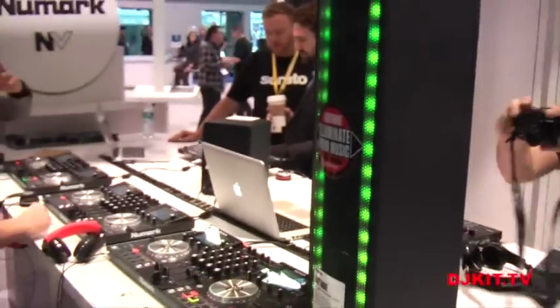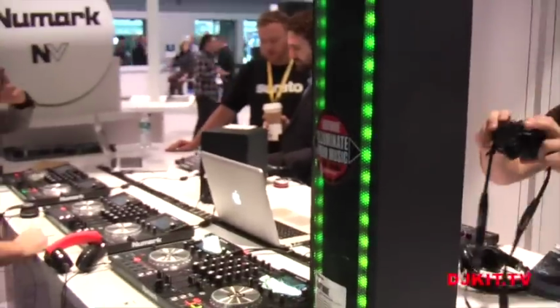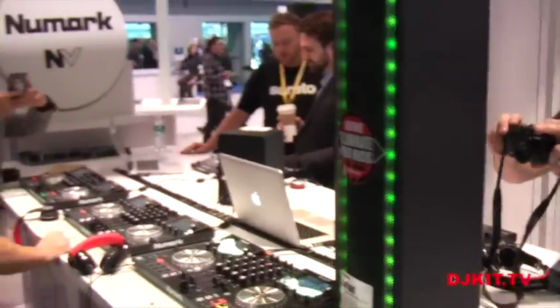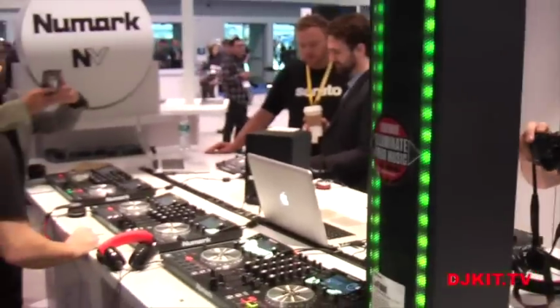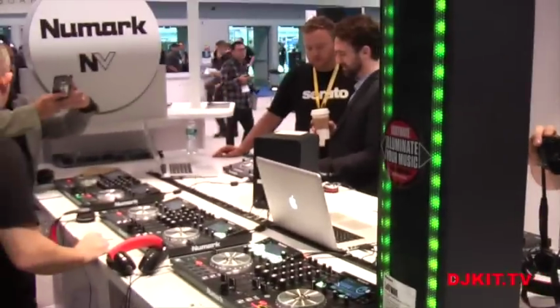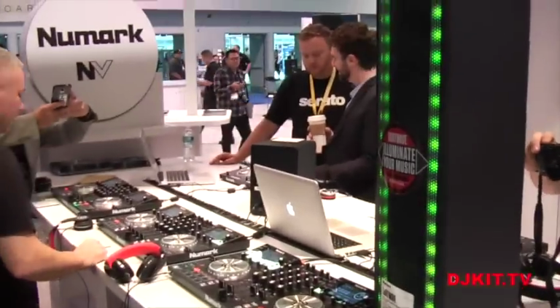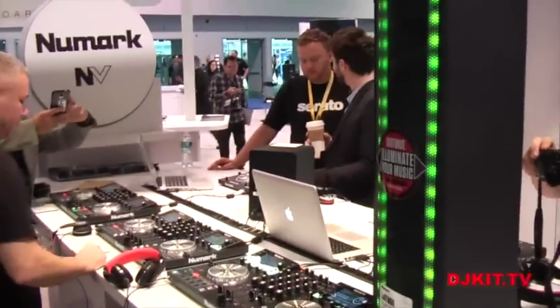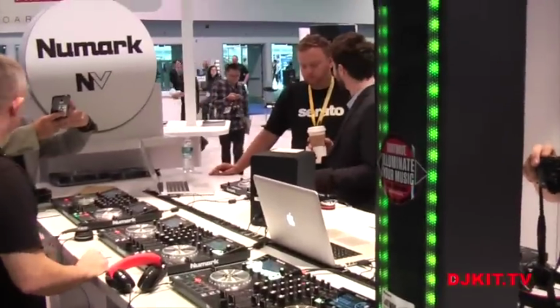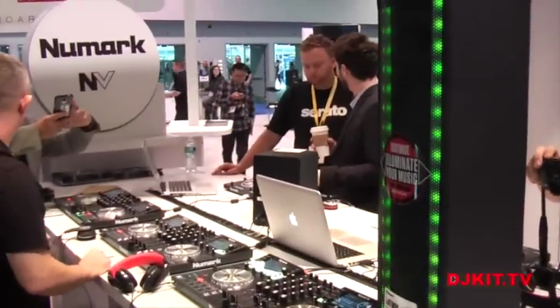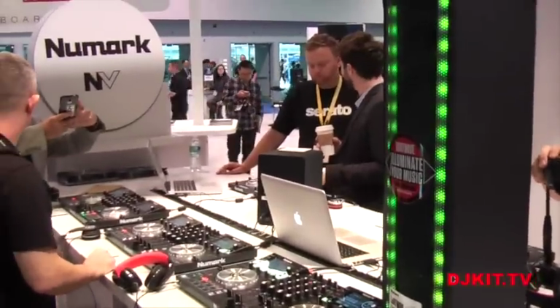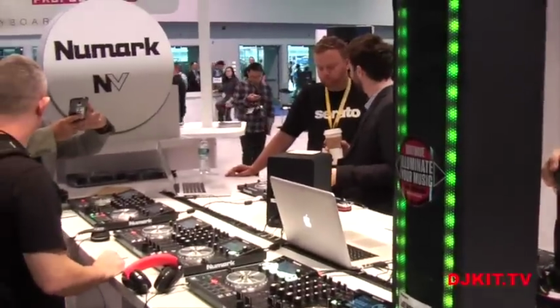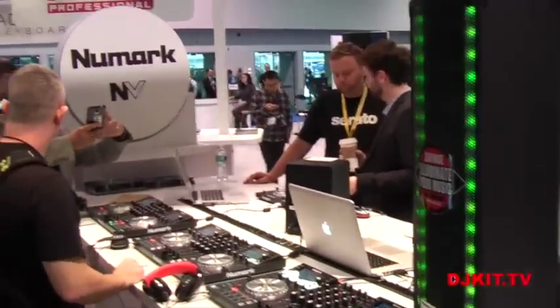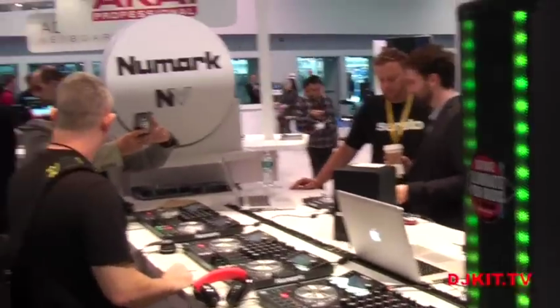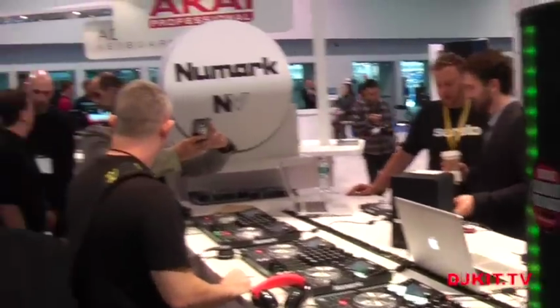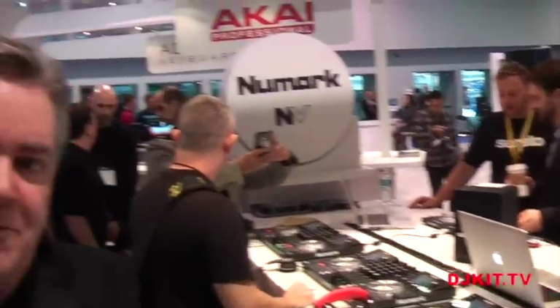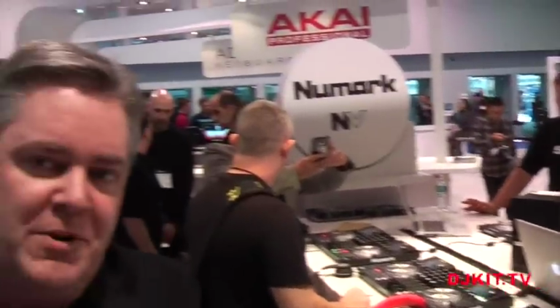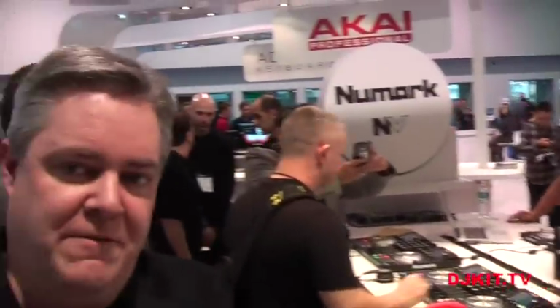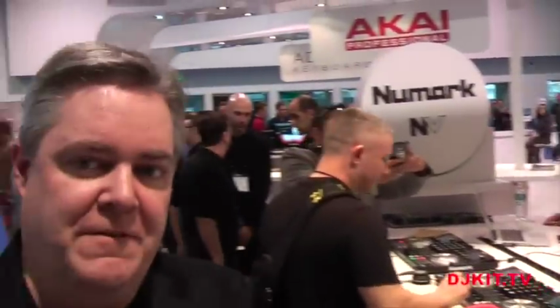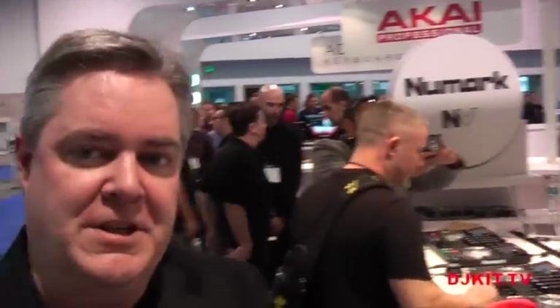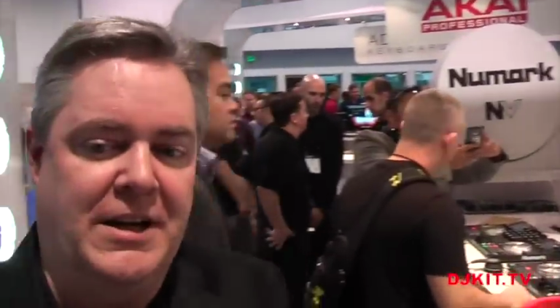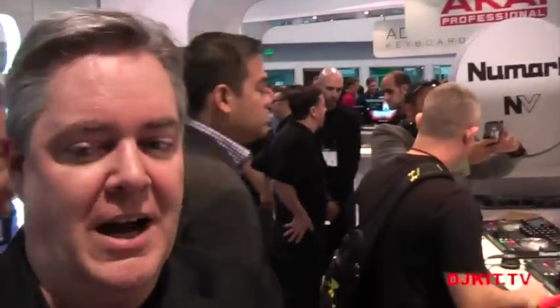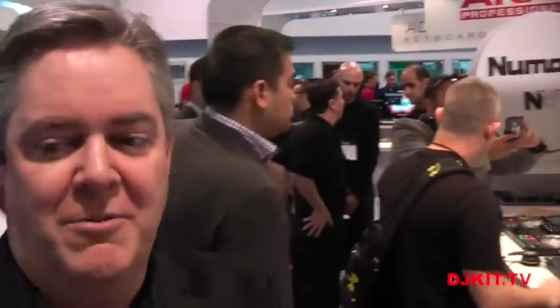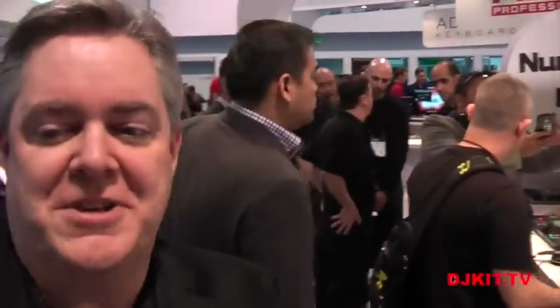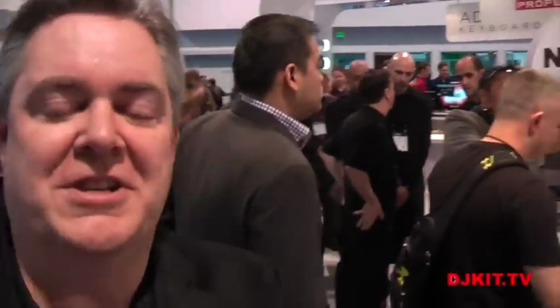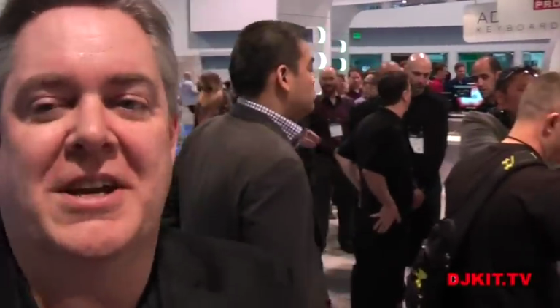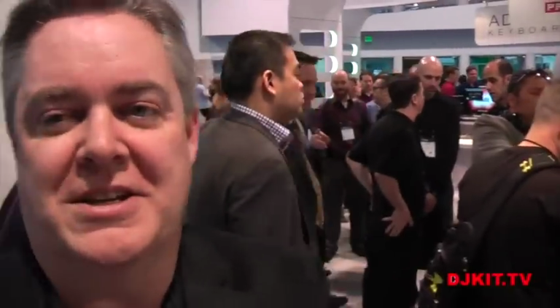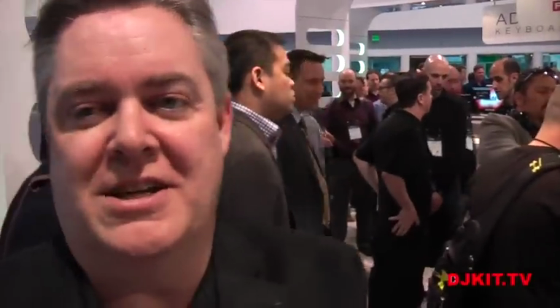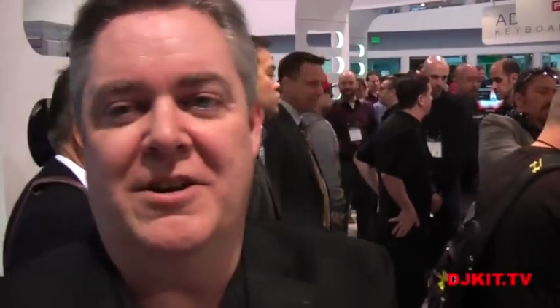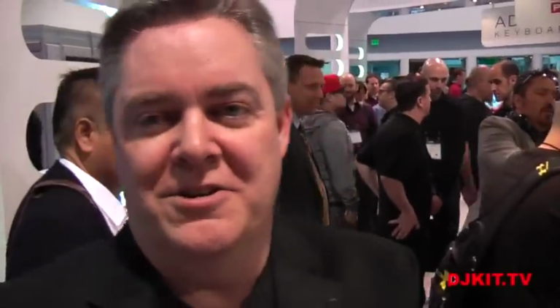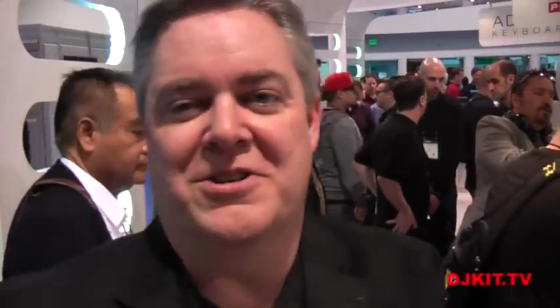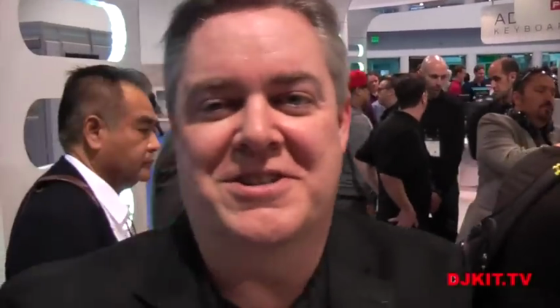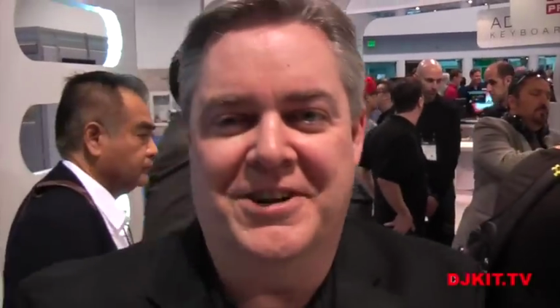Once again, this is Chris Roman from Newmark. I'm at NAMM 2015. Watch DJ Kid TV, and you should too.